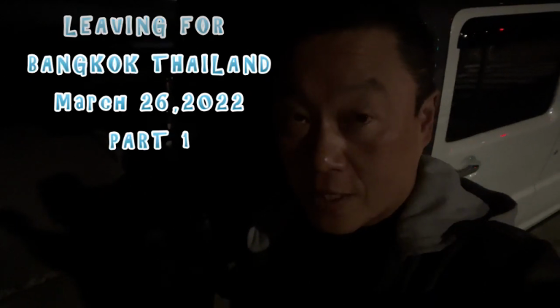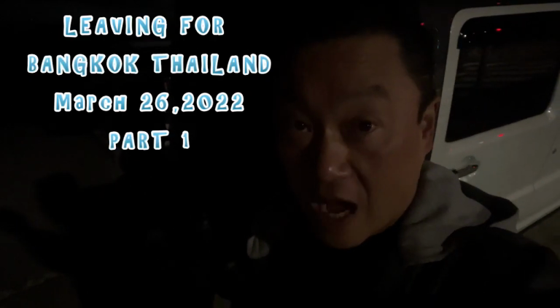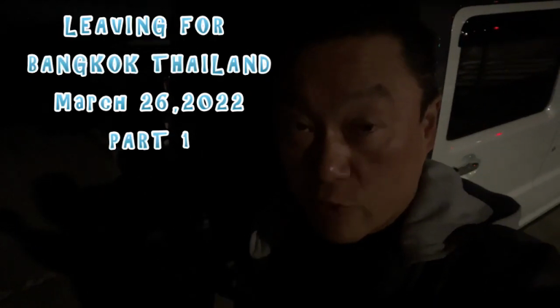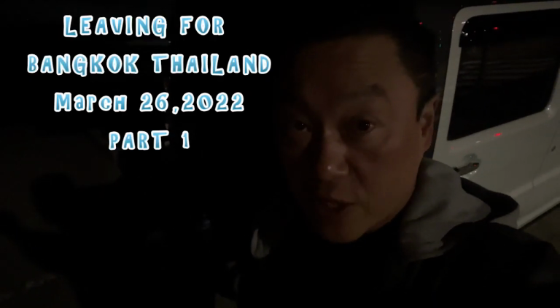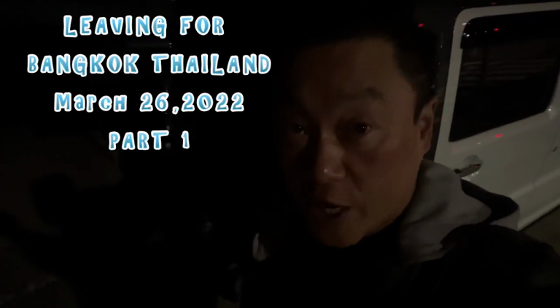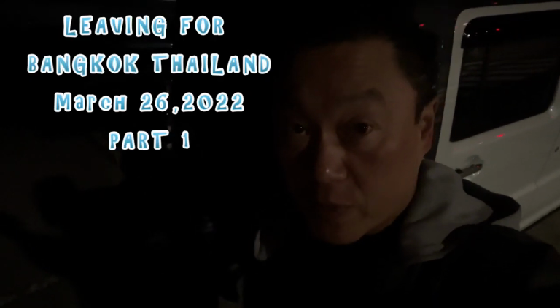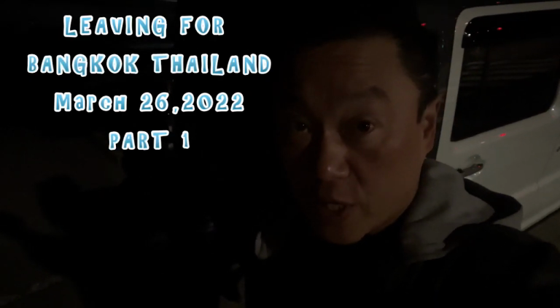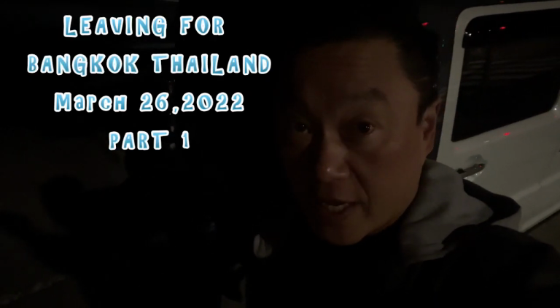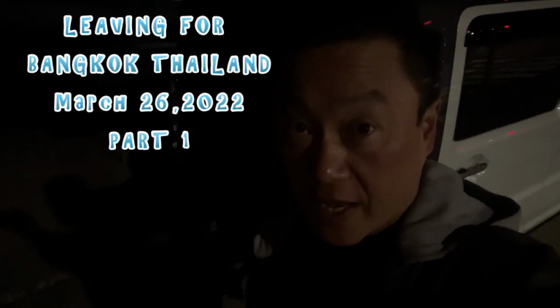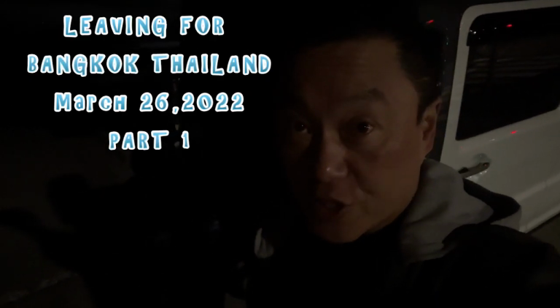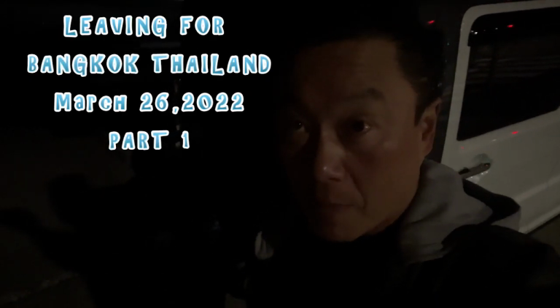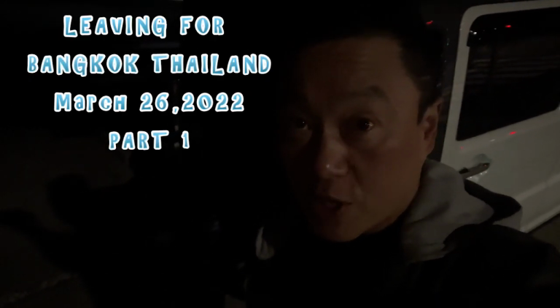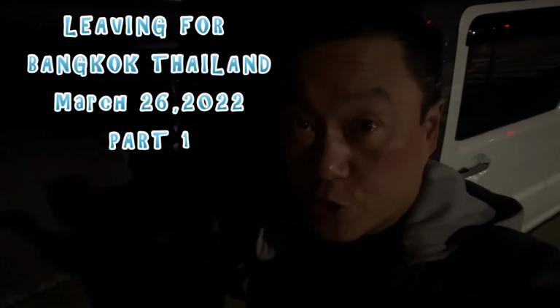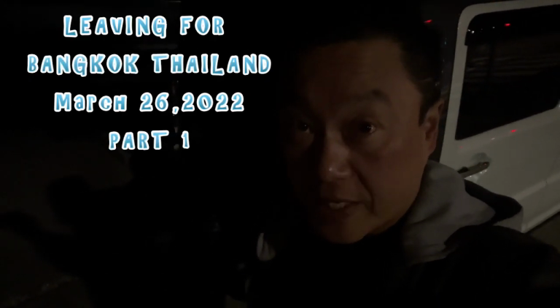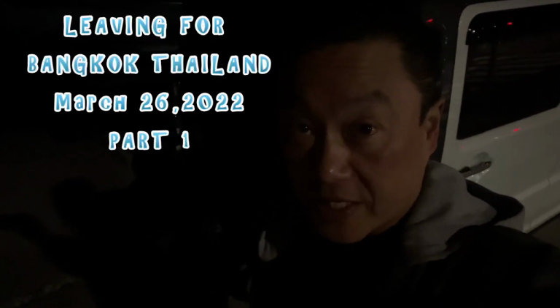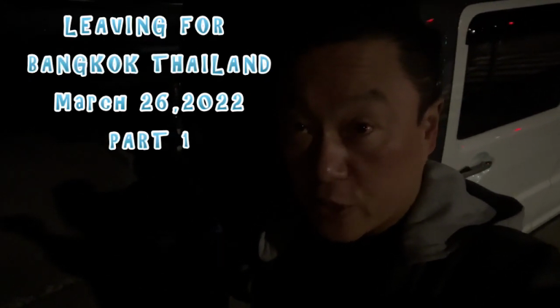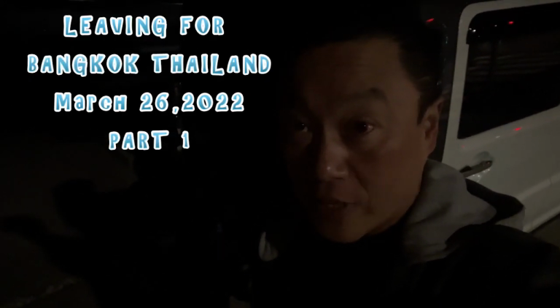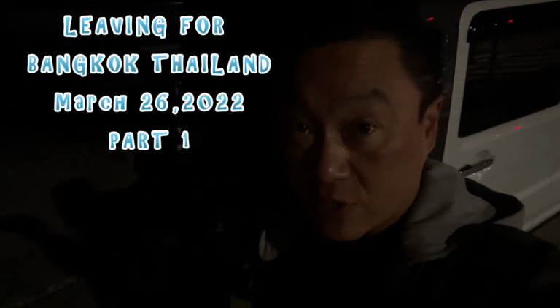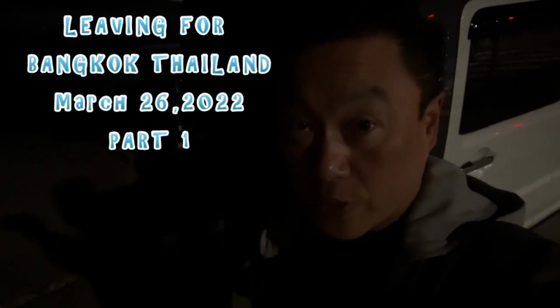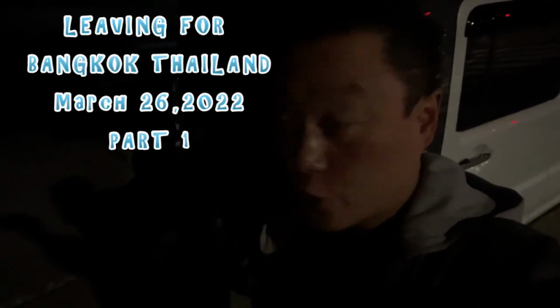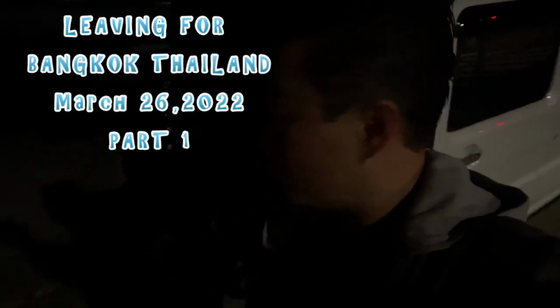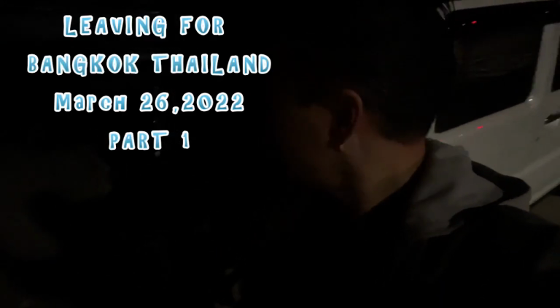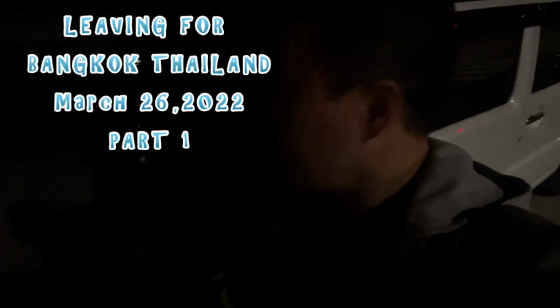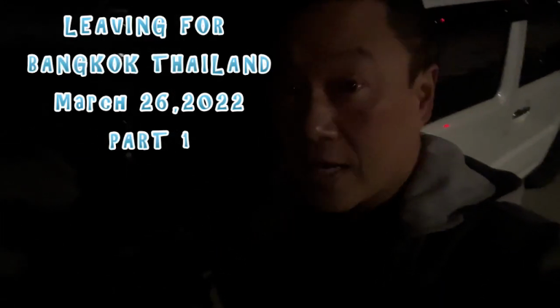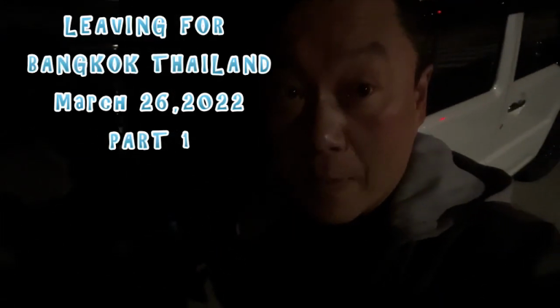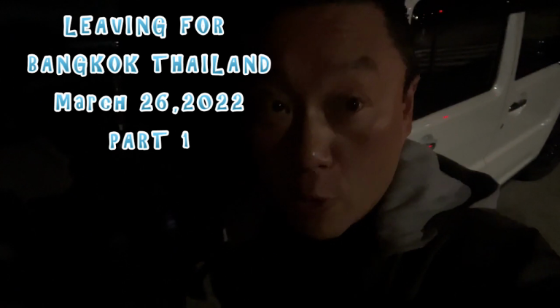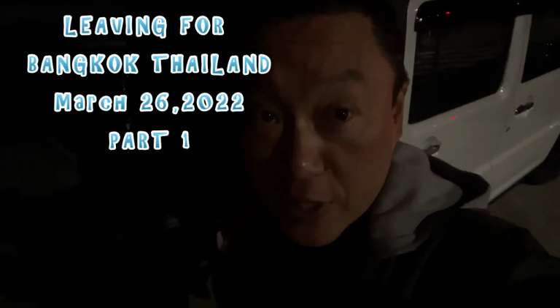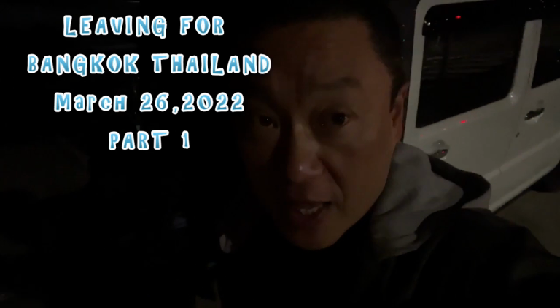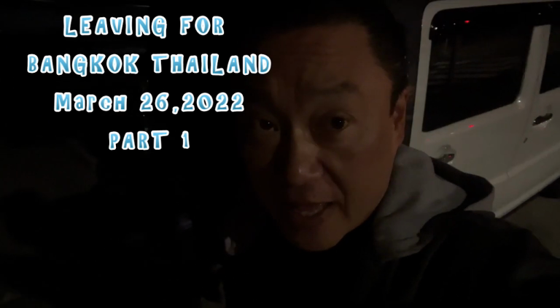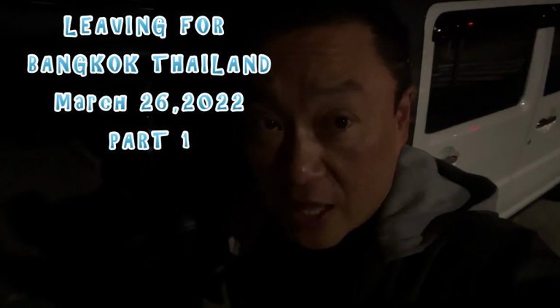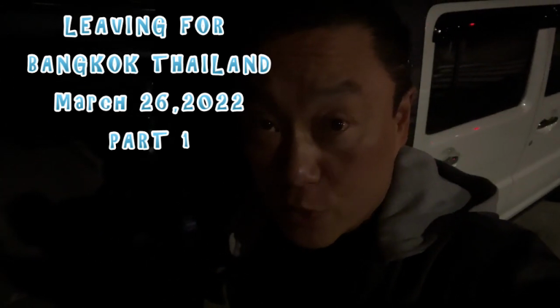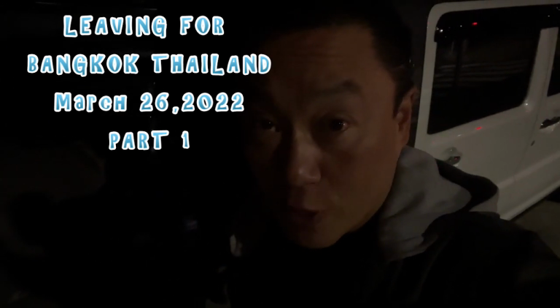Hi everyone, it's James. It's March 26th, 2022. I'm going to Thailand this morning.